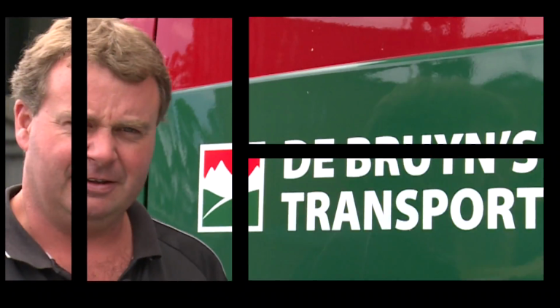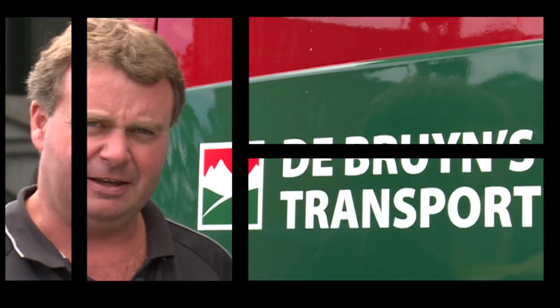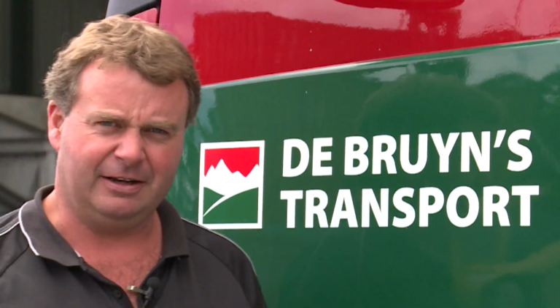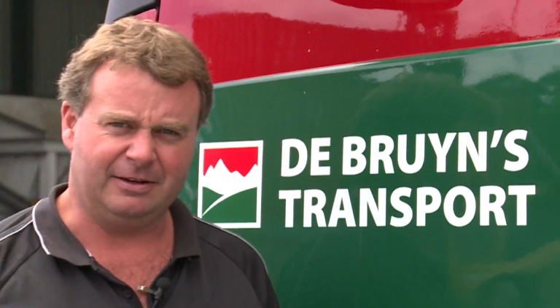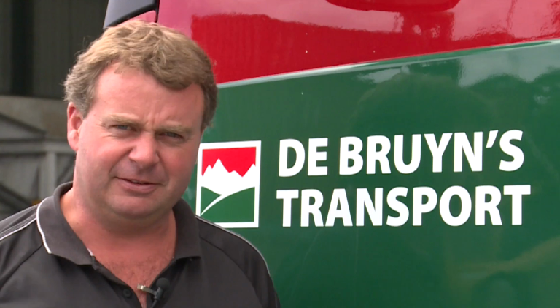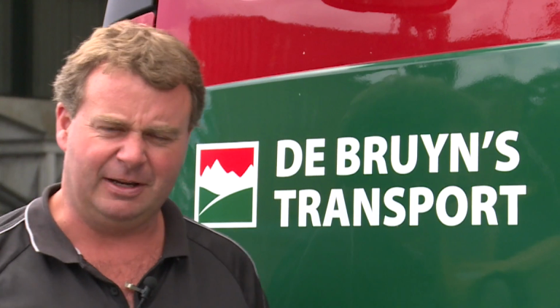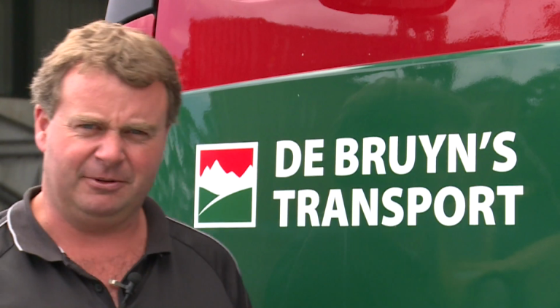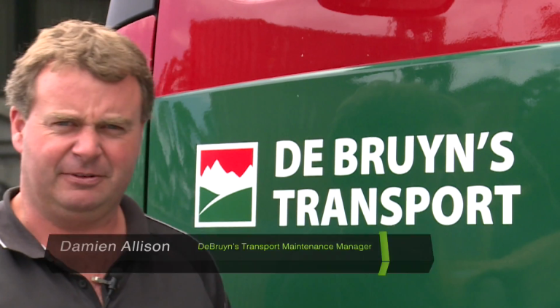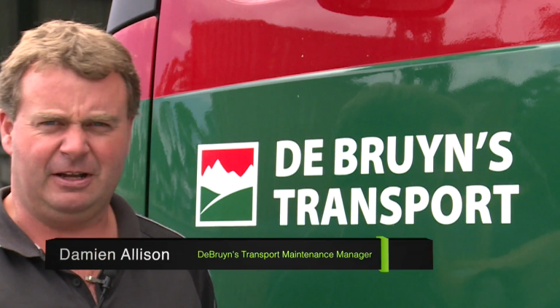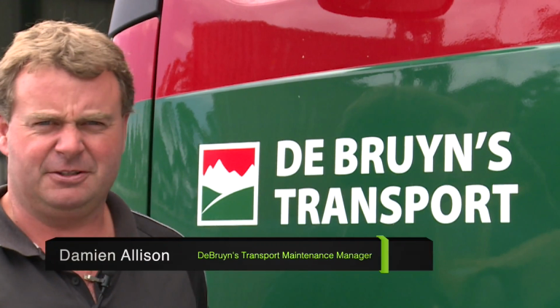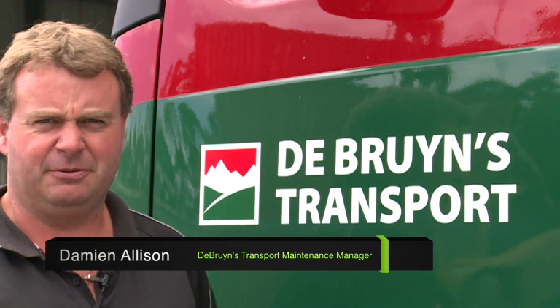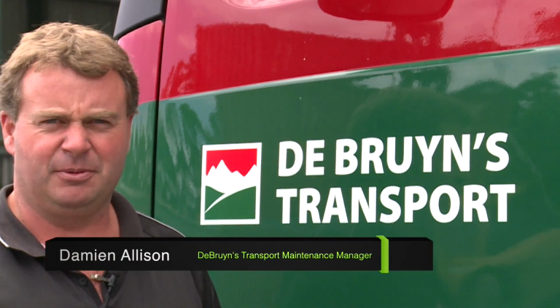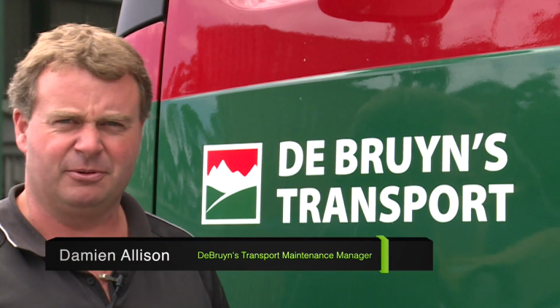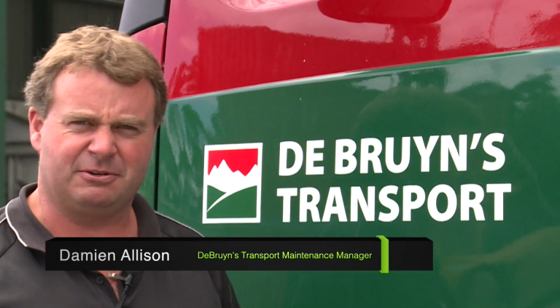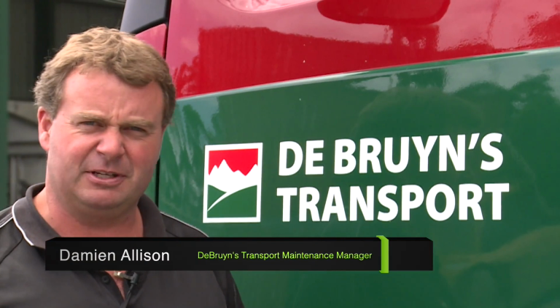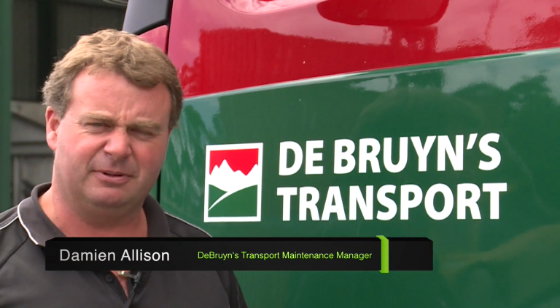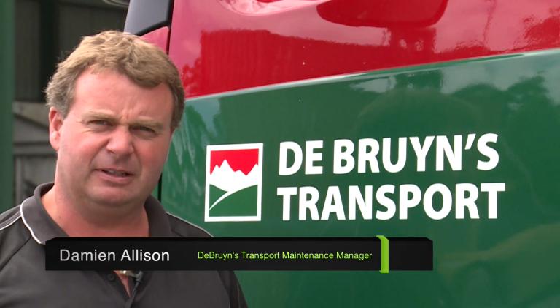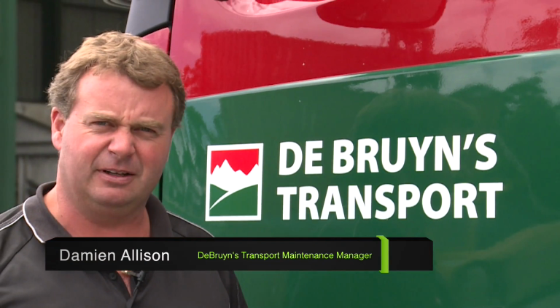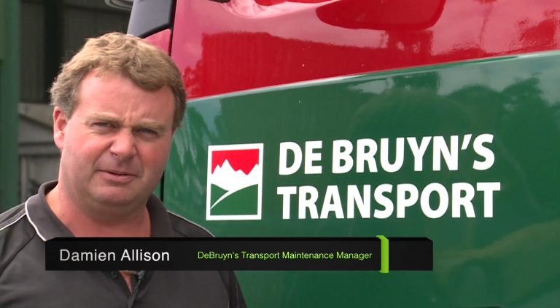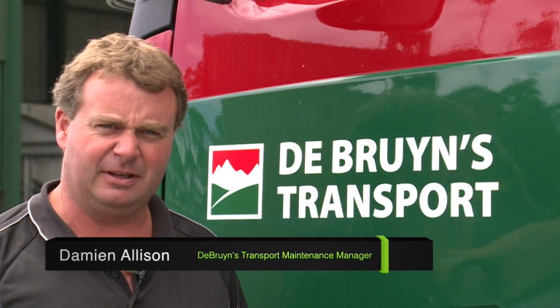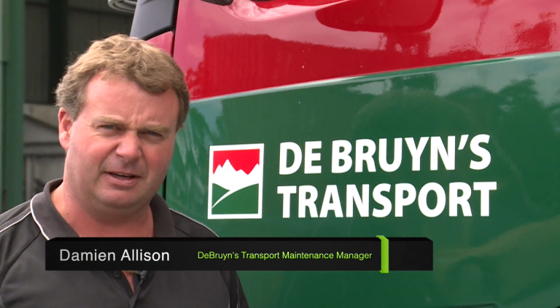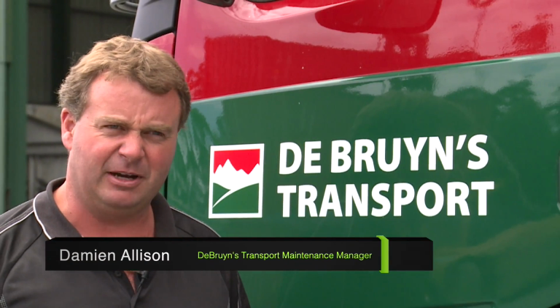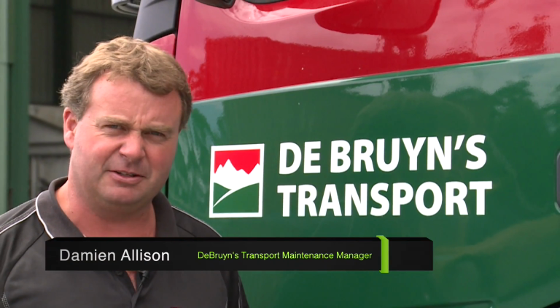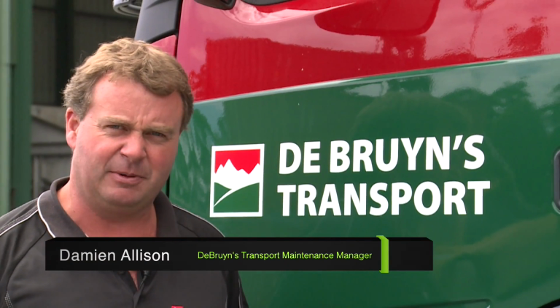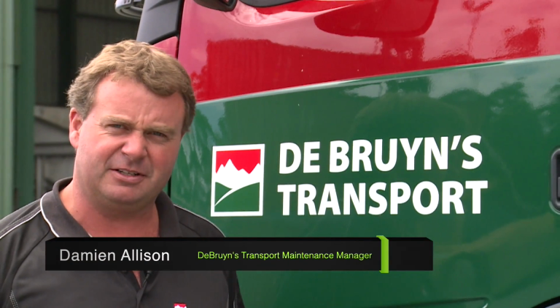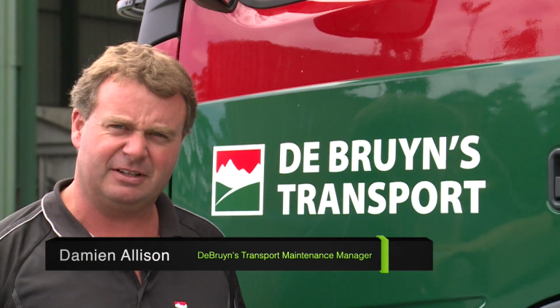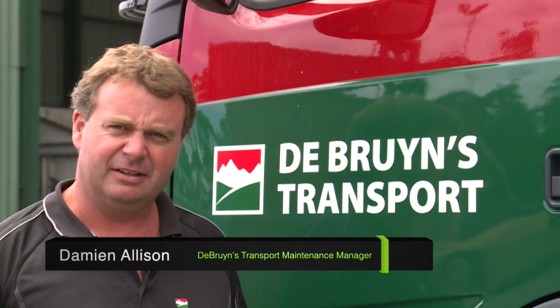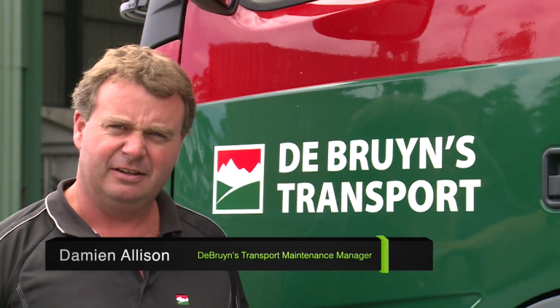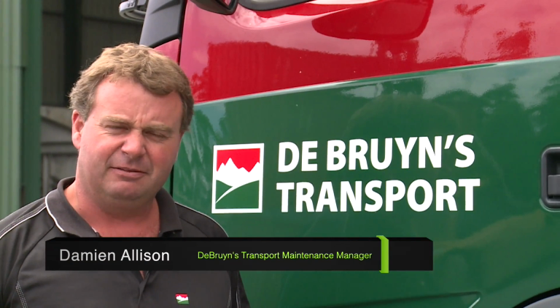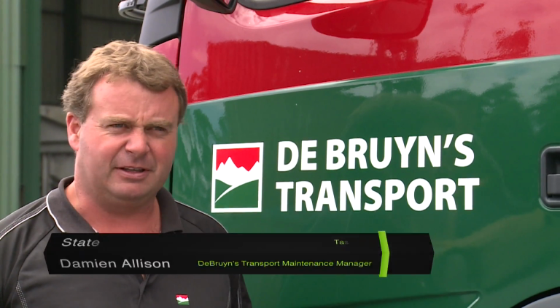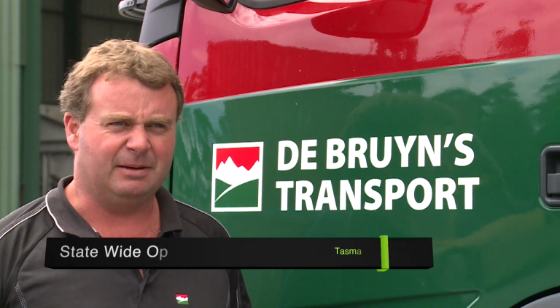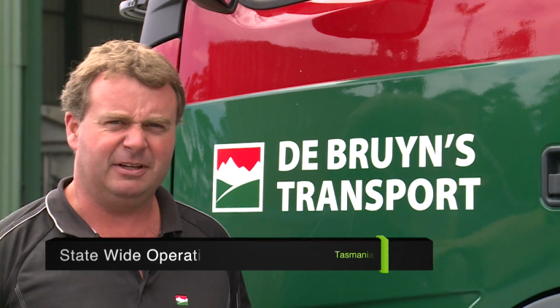G'day, Damien Allison from De Bruins Transport. I'm the maintenance manager for the company.